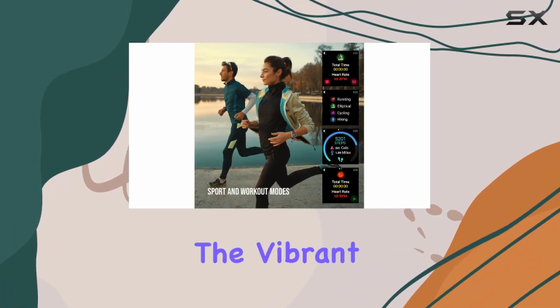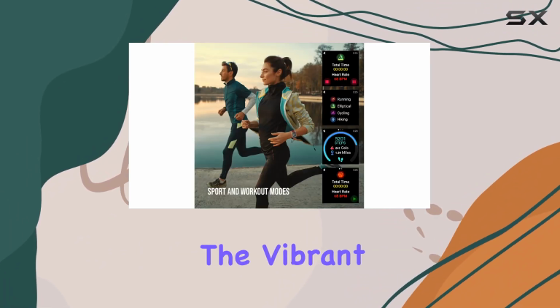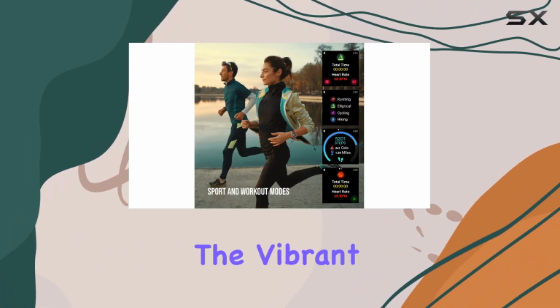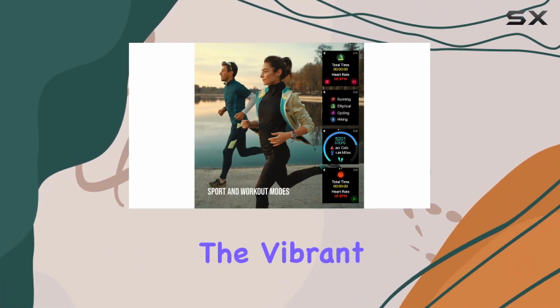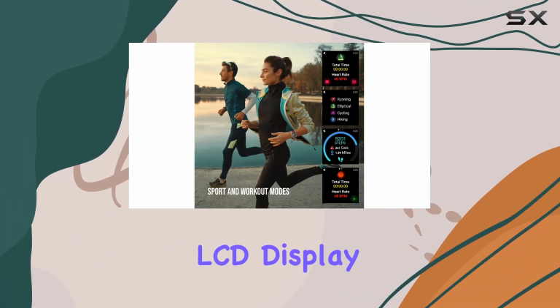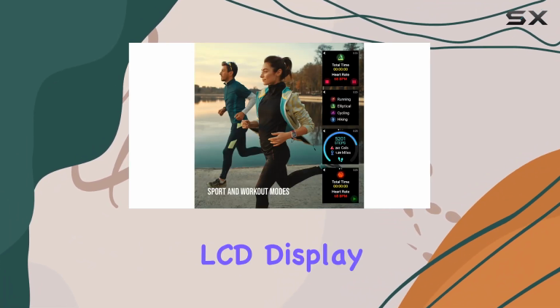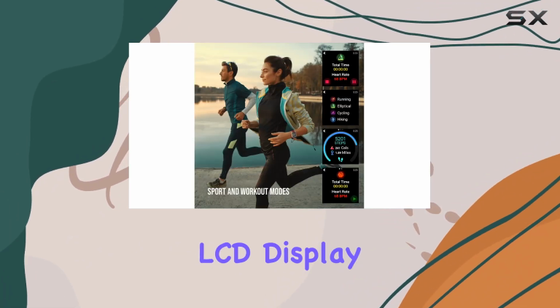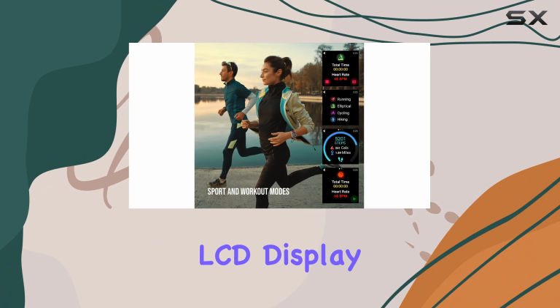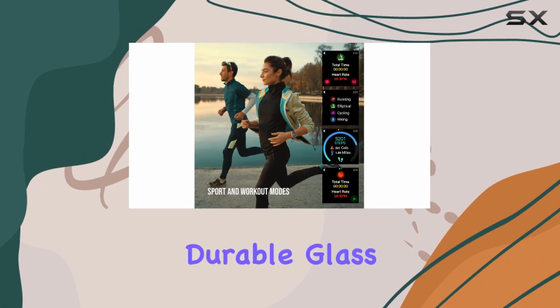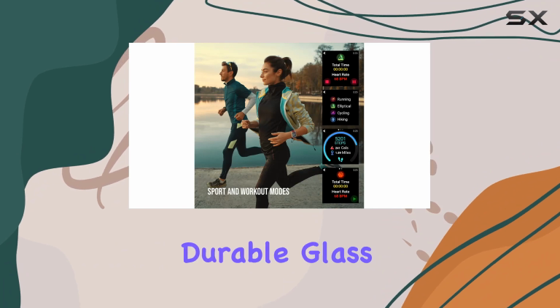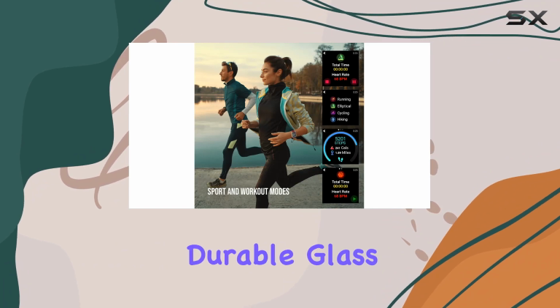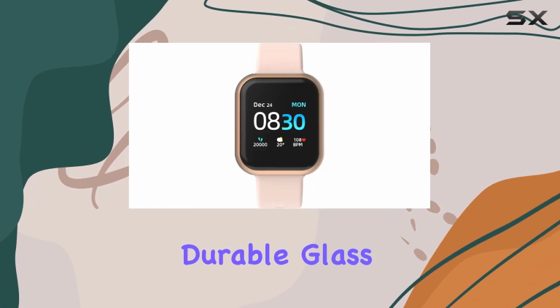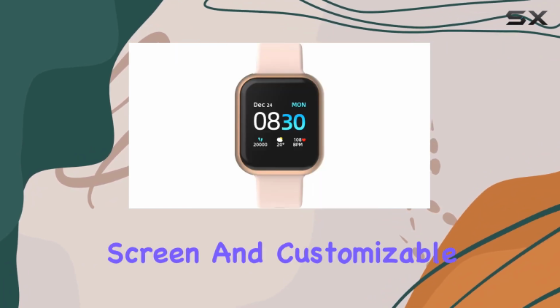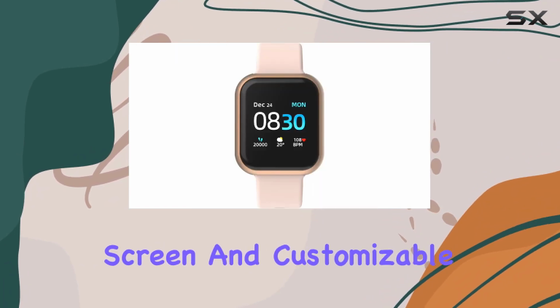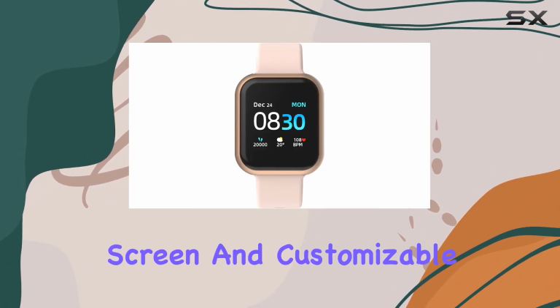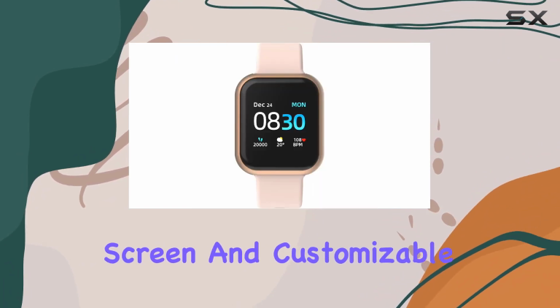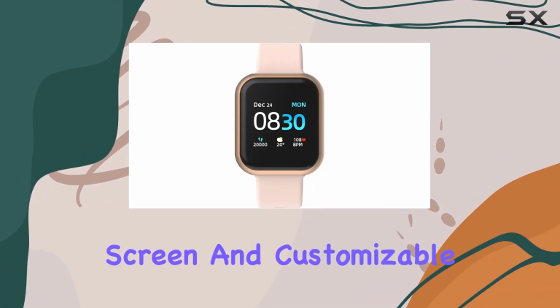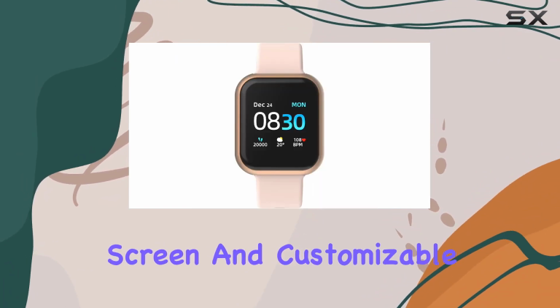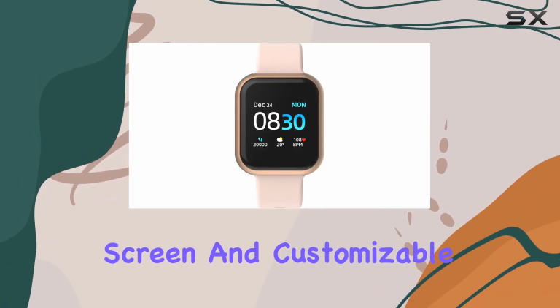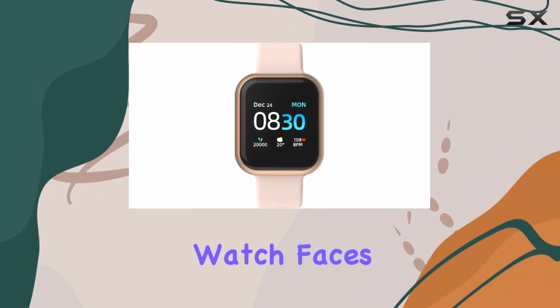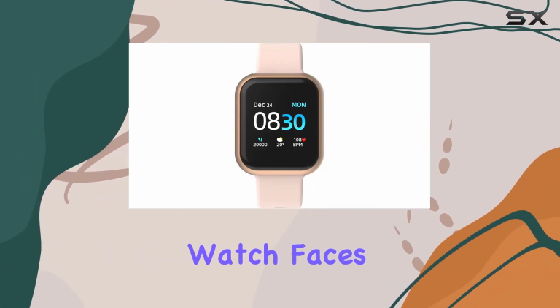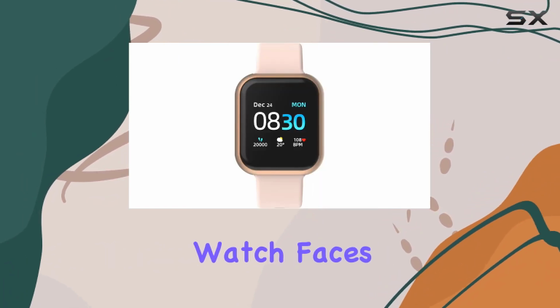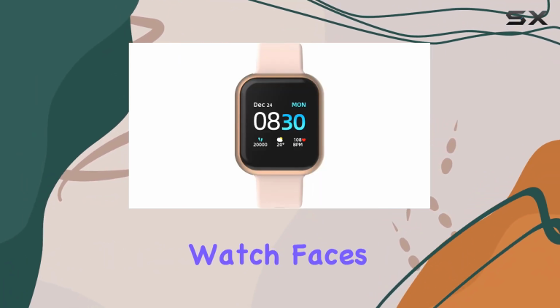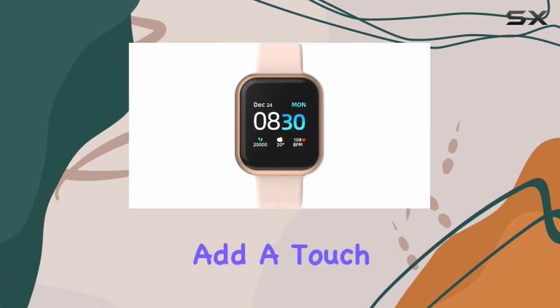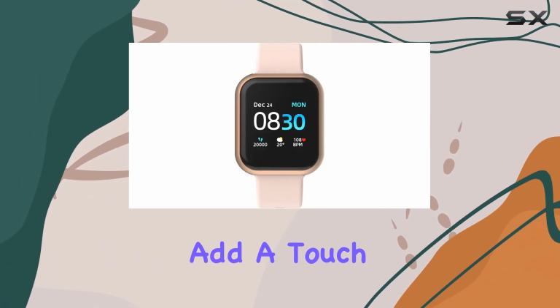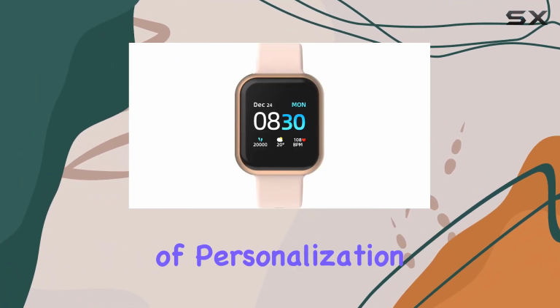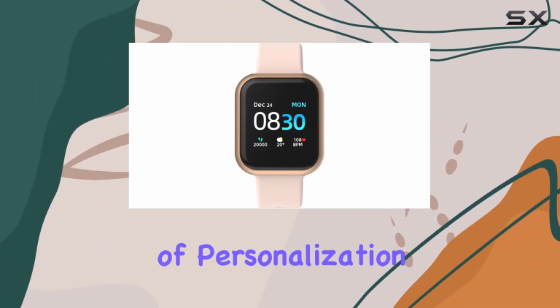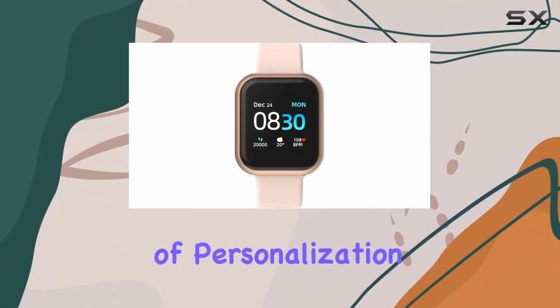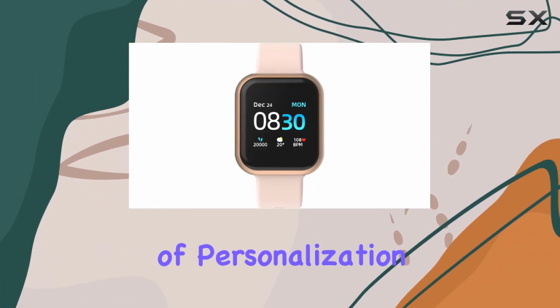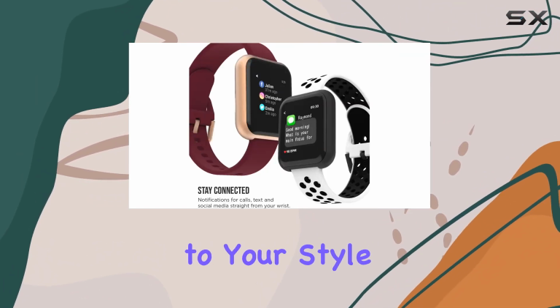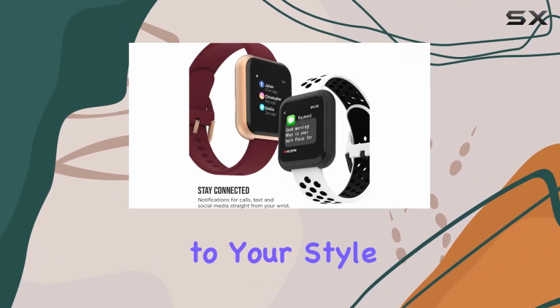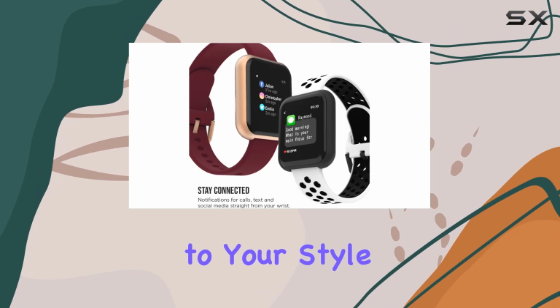The vibrant LCD display, durable glass screen, and customizable watch faces add a touch of personalization to your style.